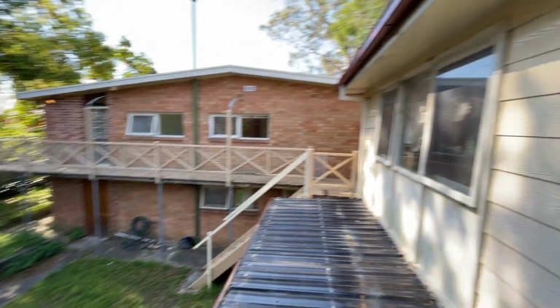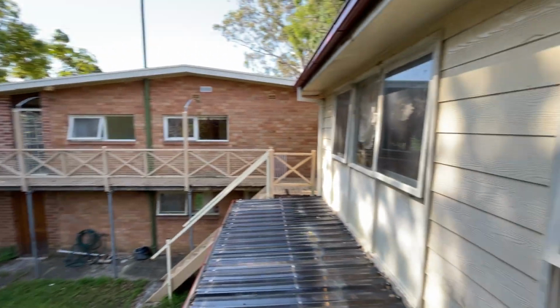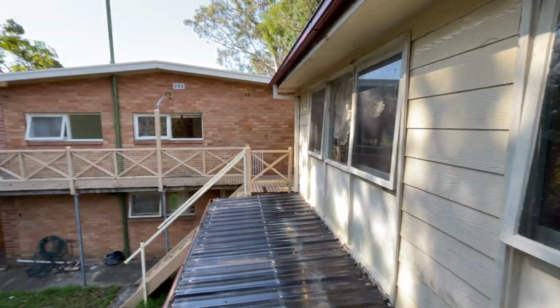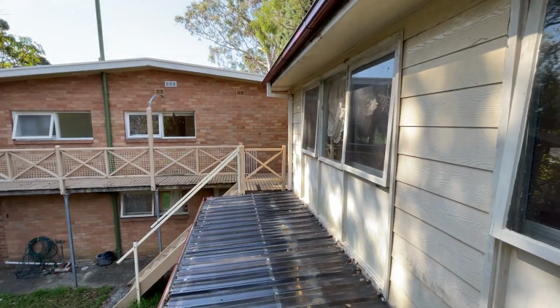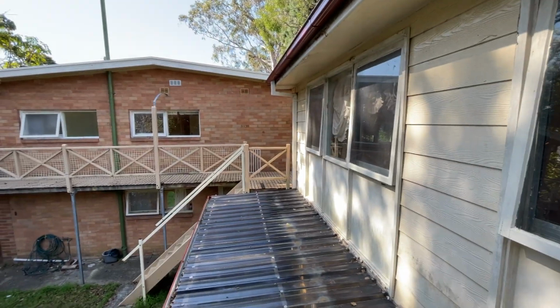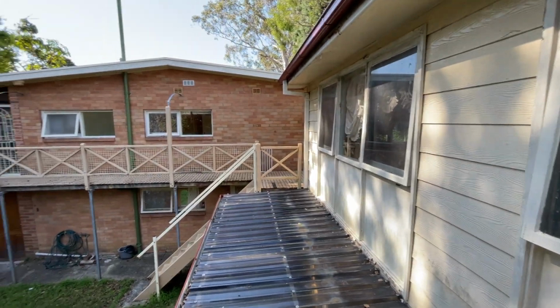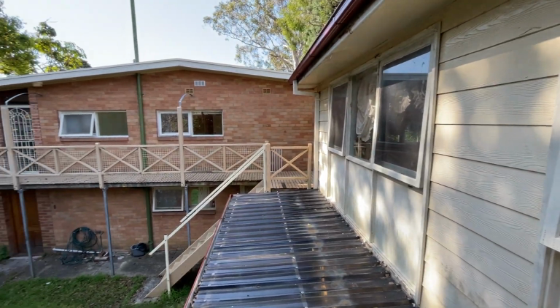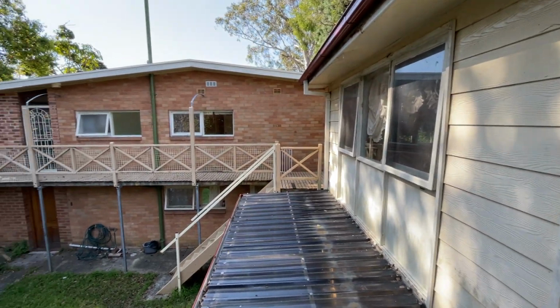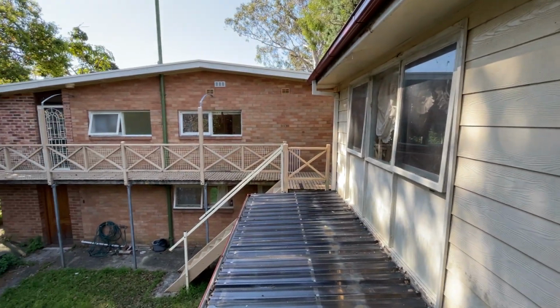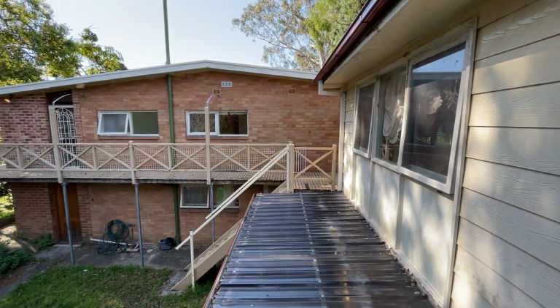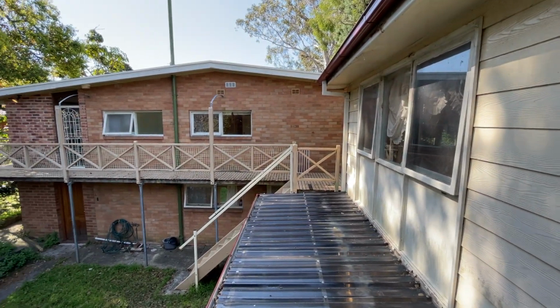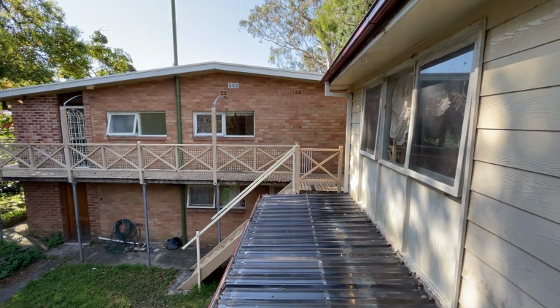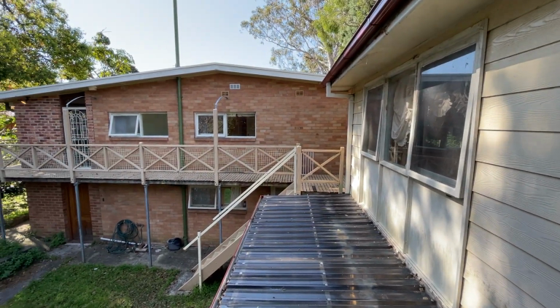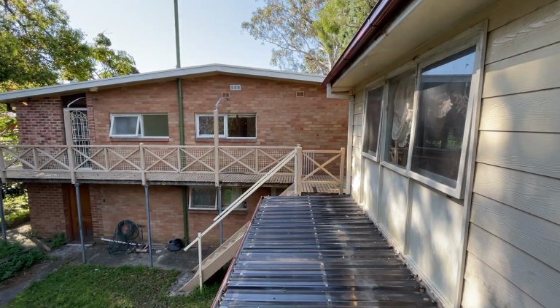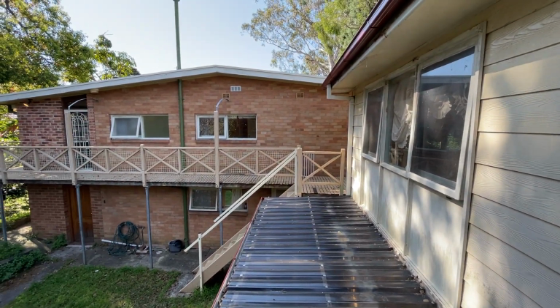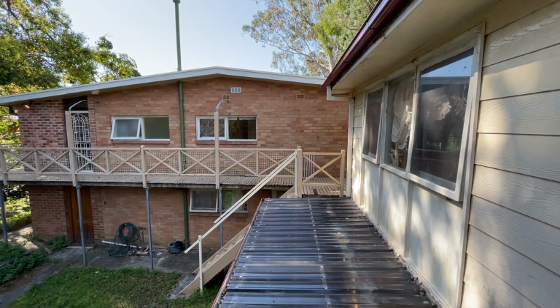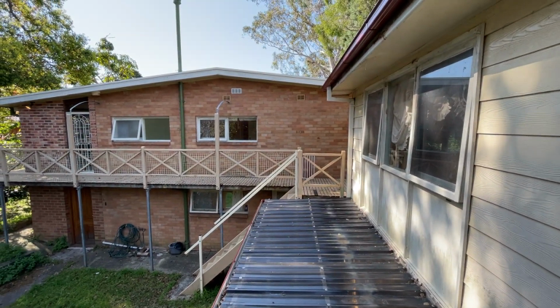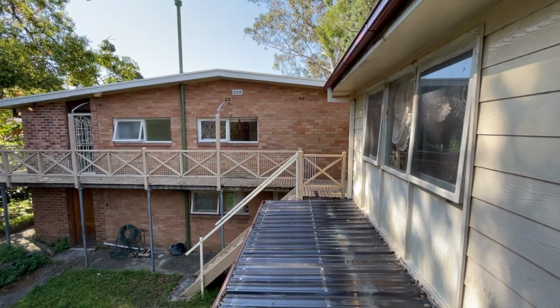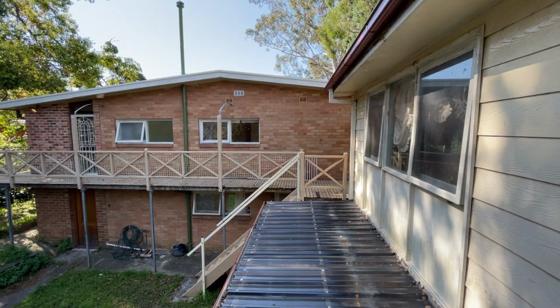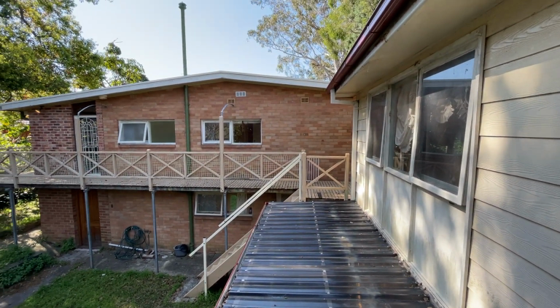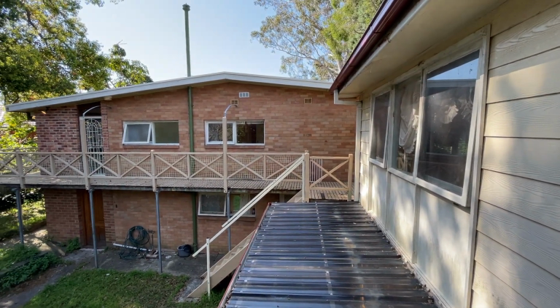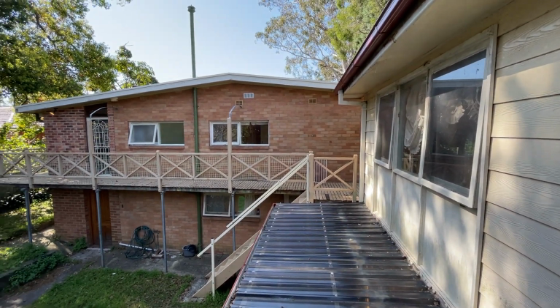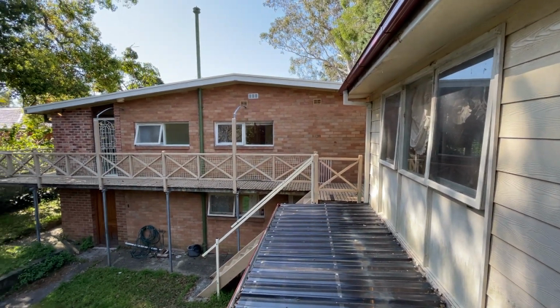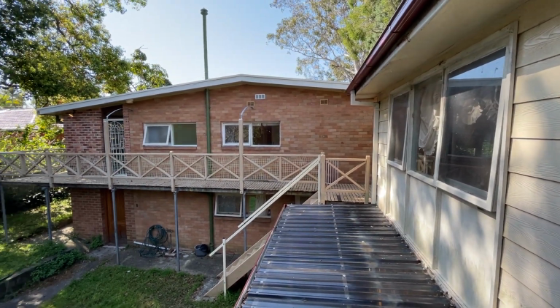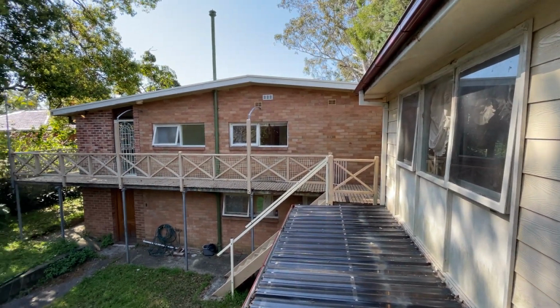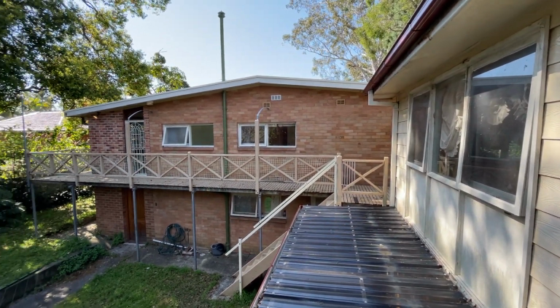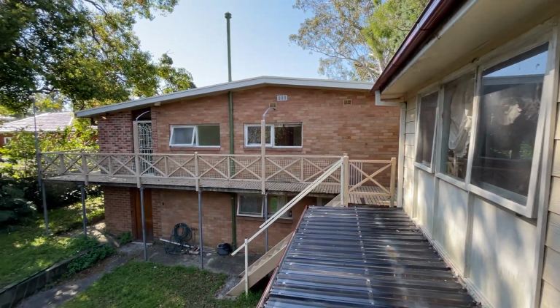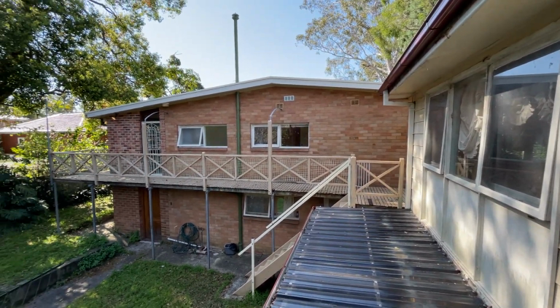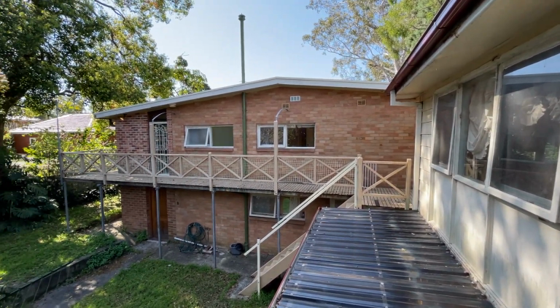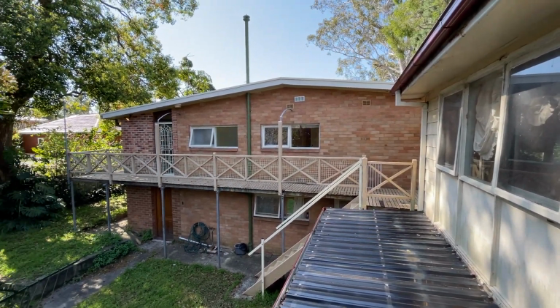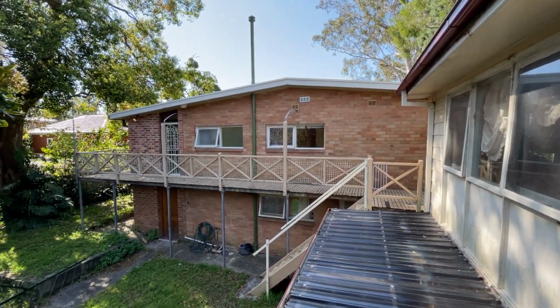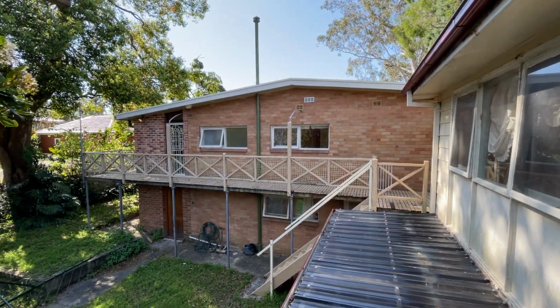Okay, now this is 27 Rimba Avenue in North Epping. Thank you for watching.